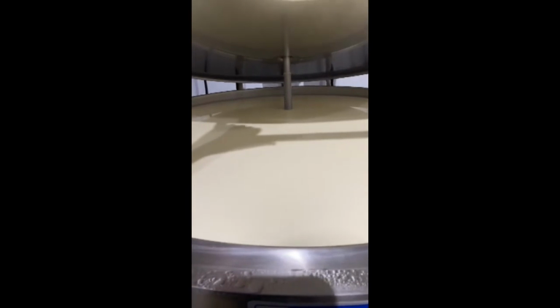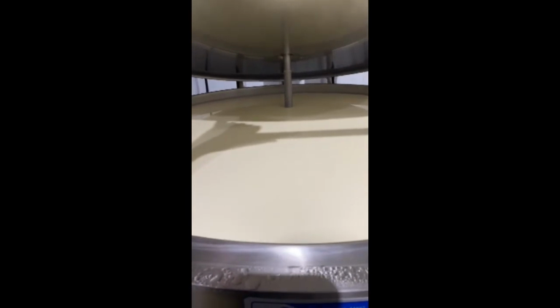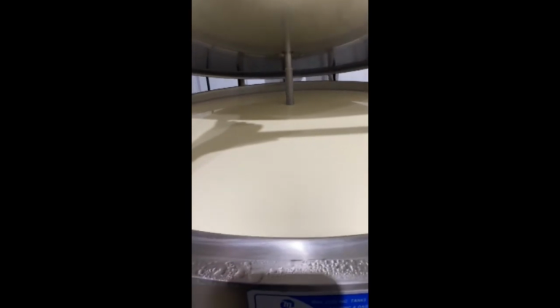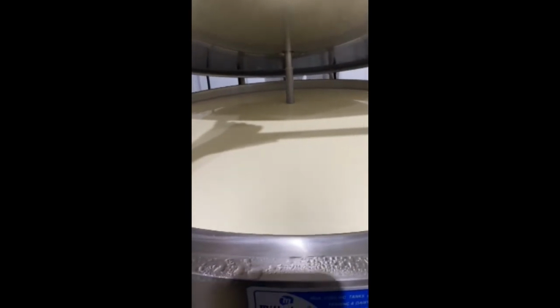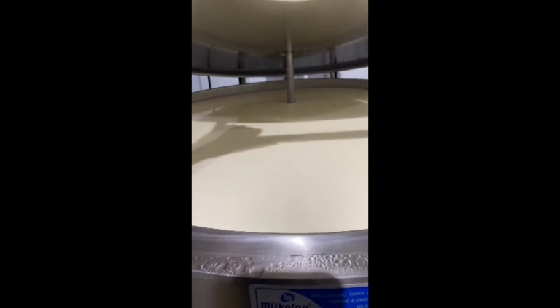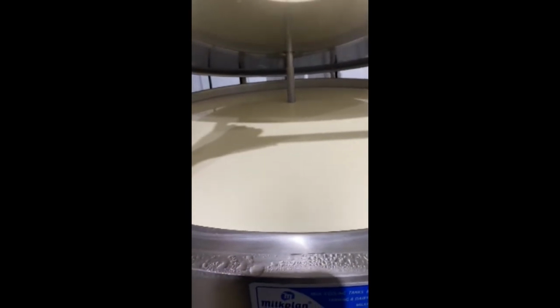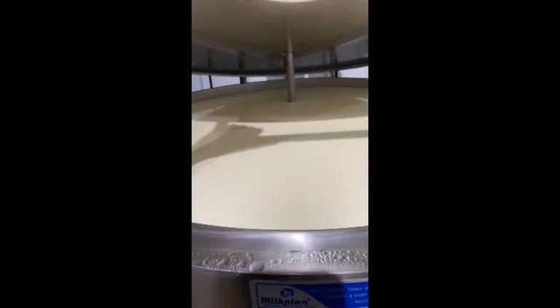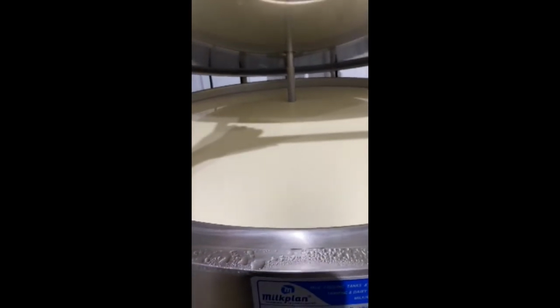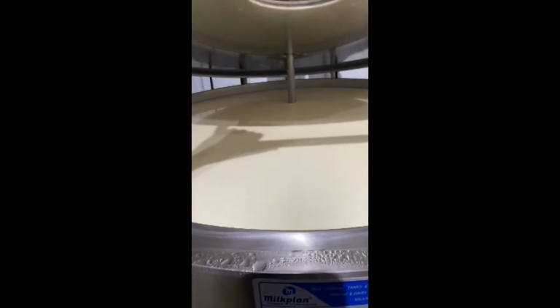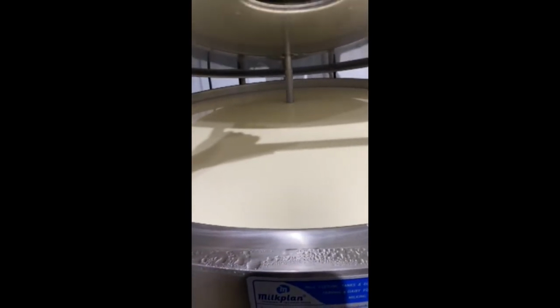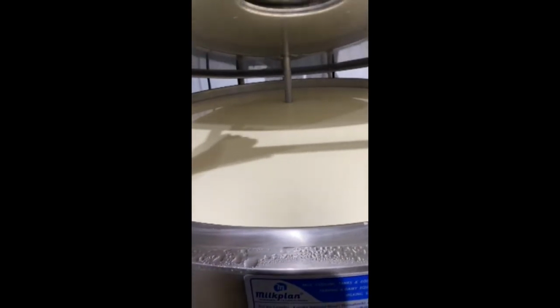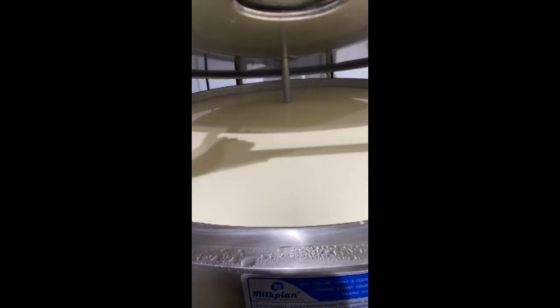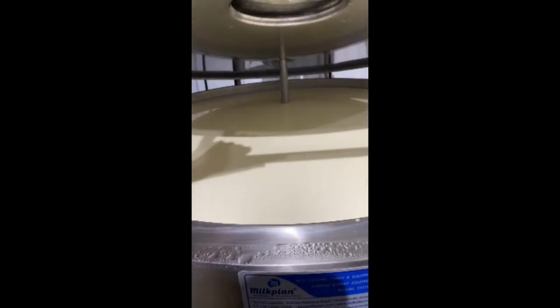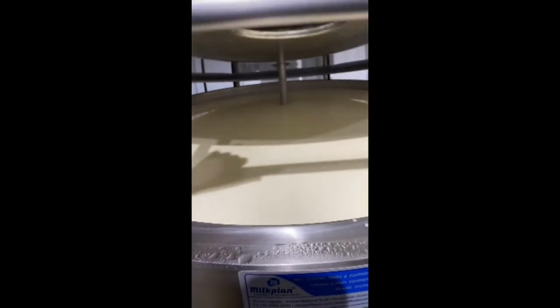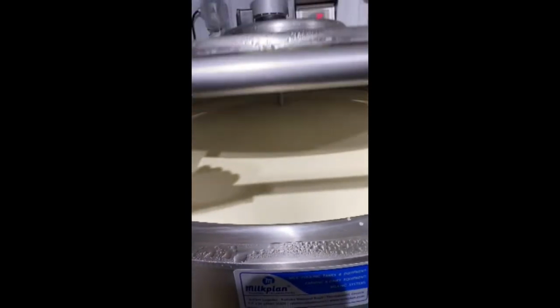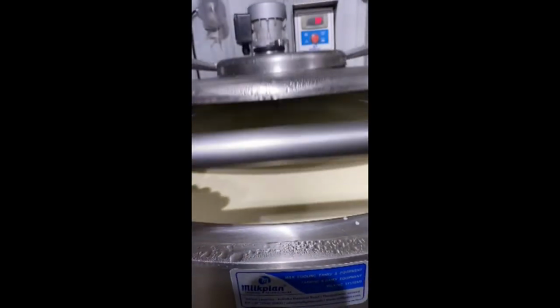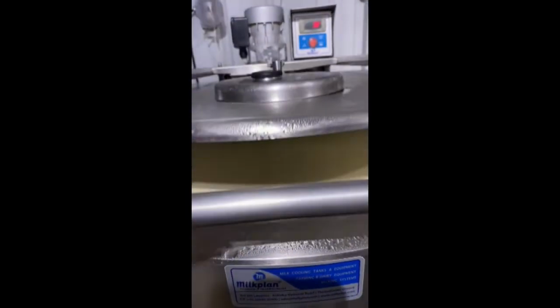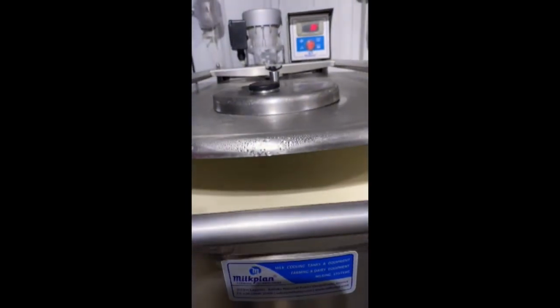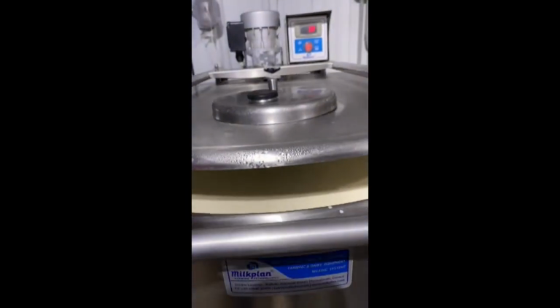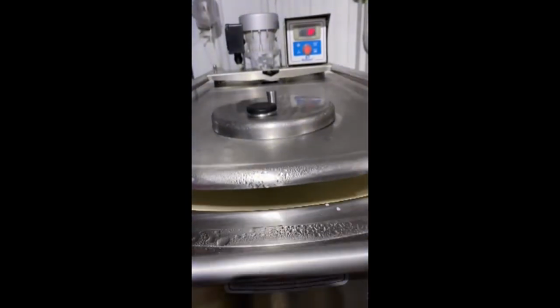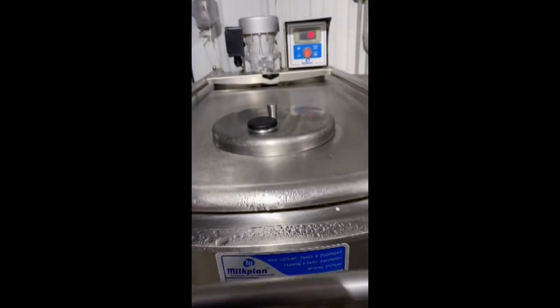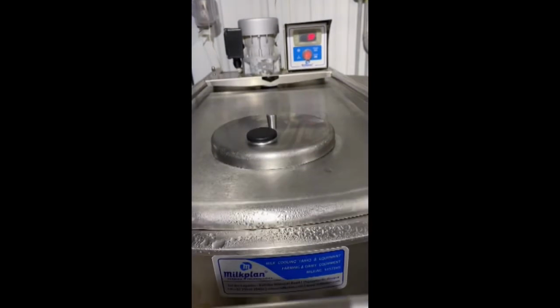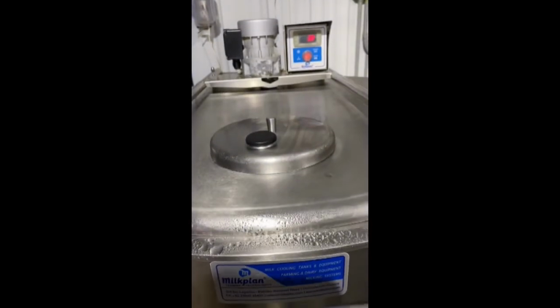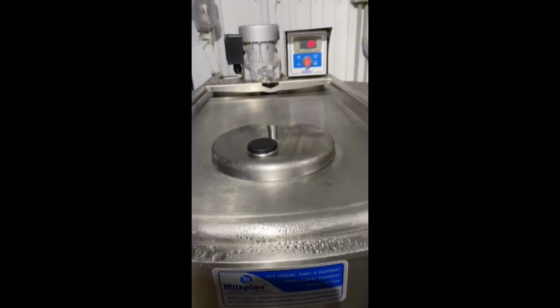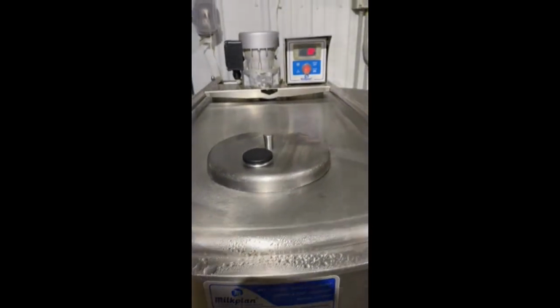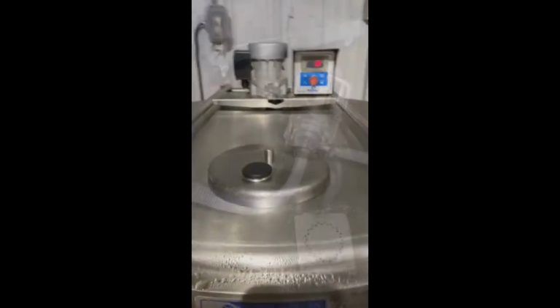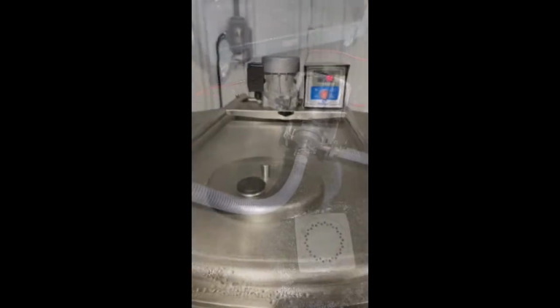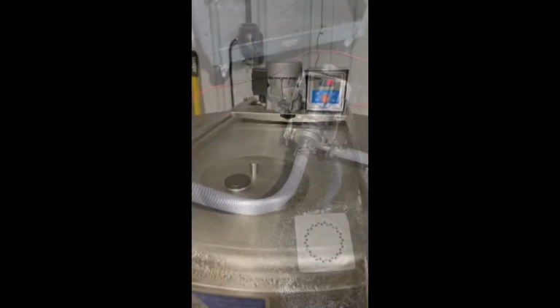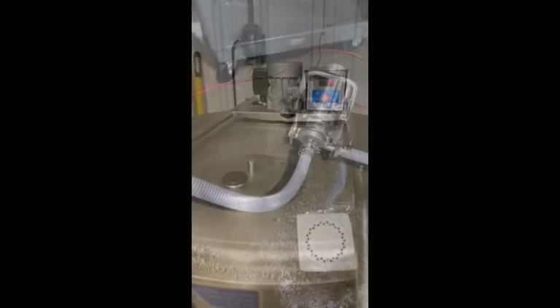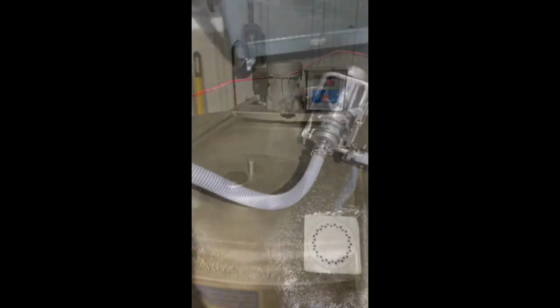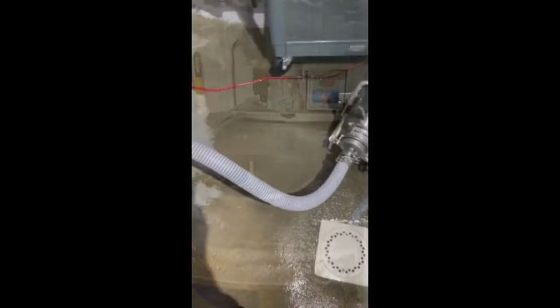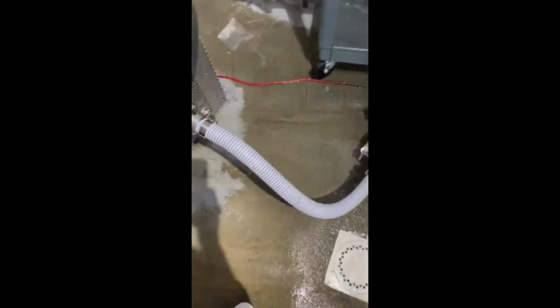Today the tank is really full, so we will be using the transfer pump to move the milk into the vat in the cheese room.